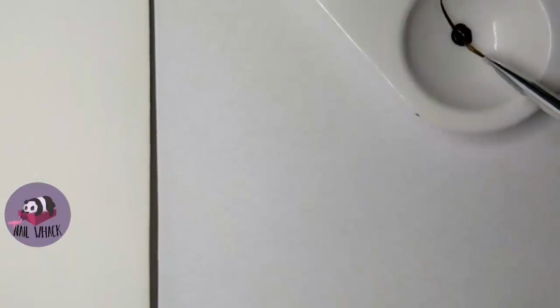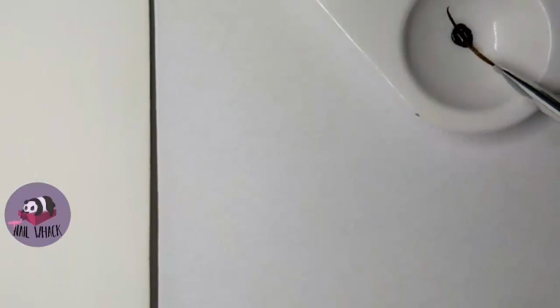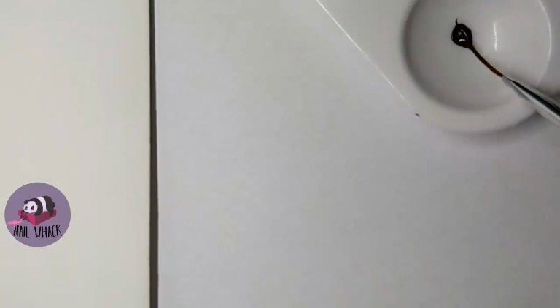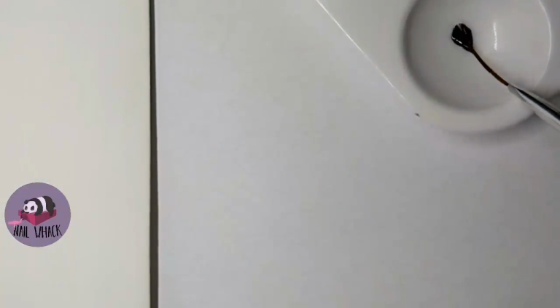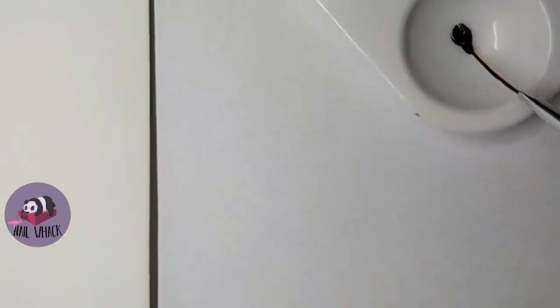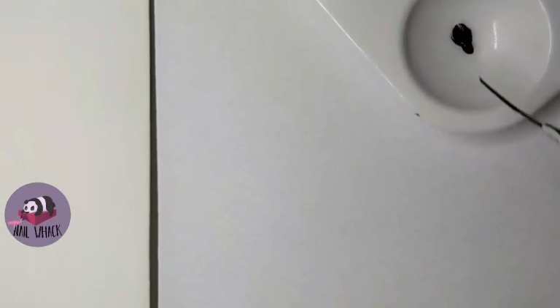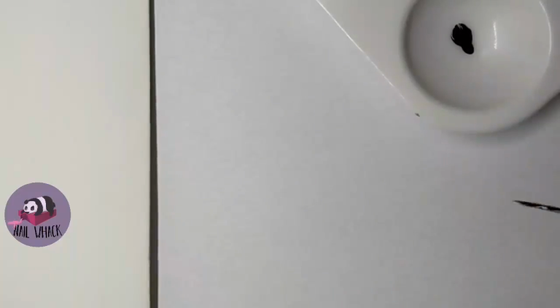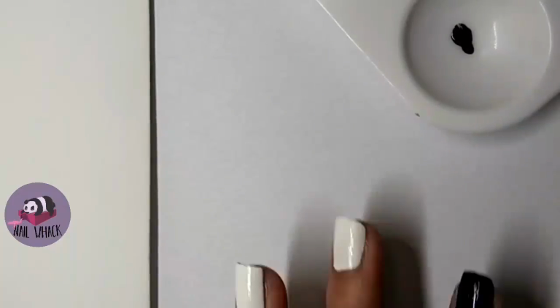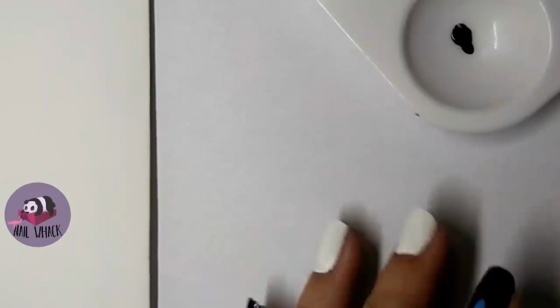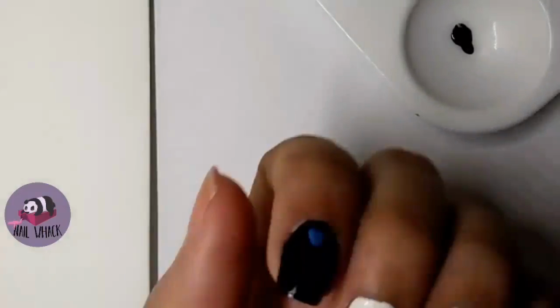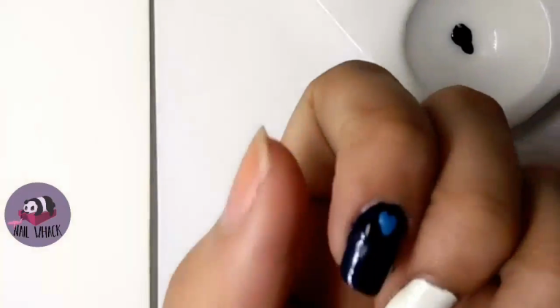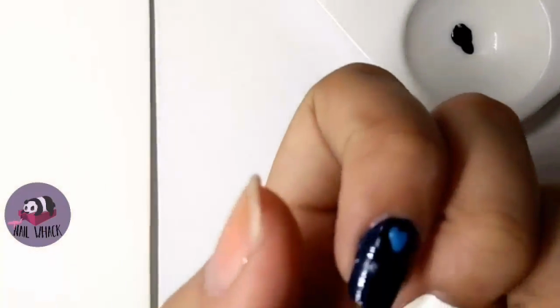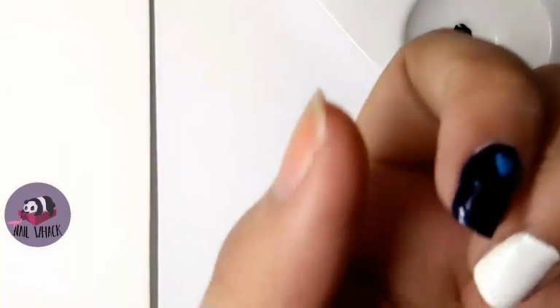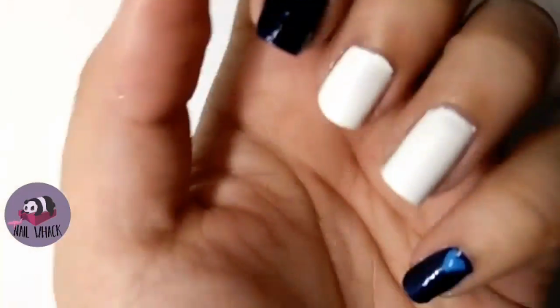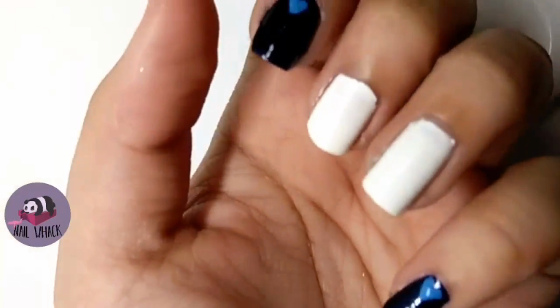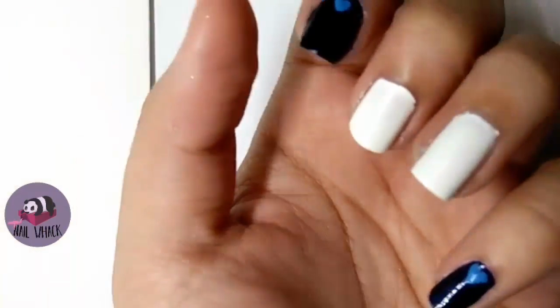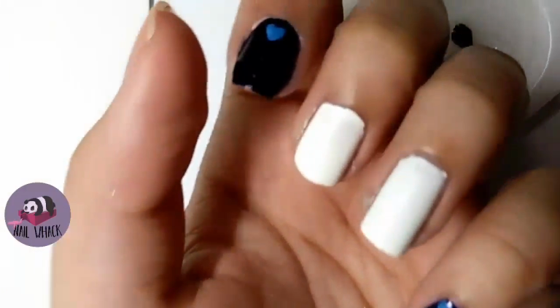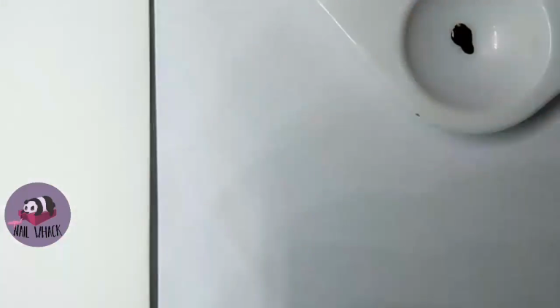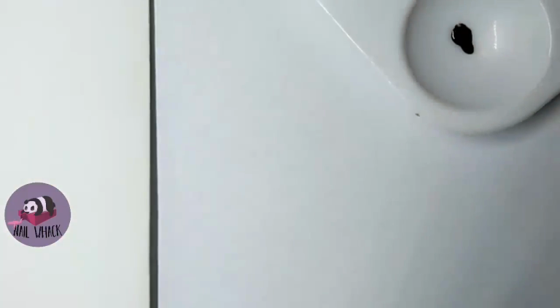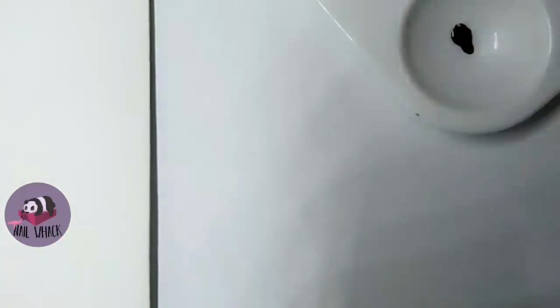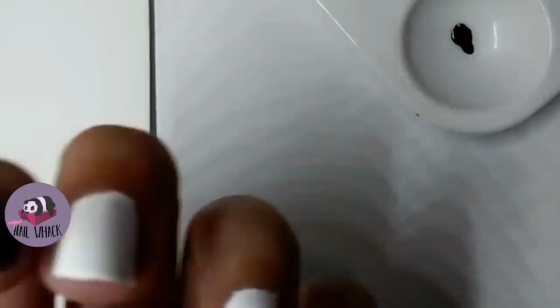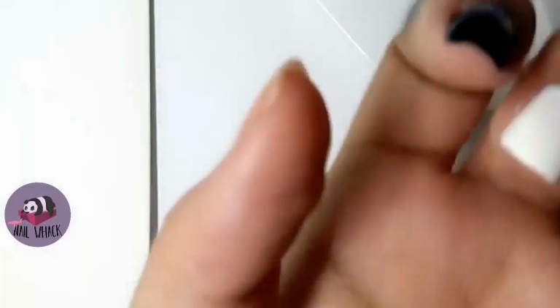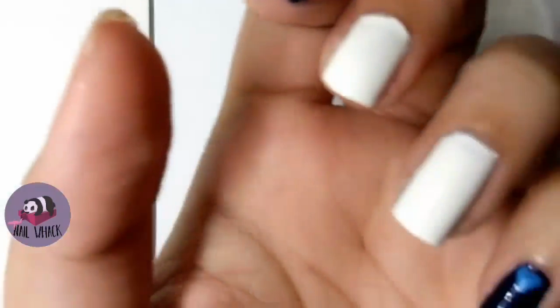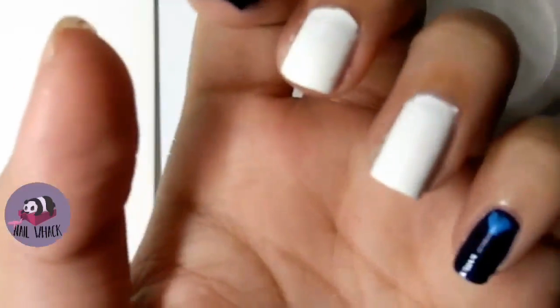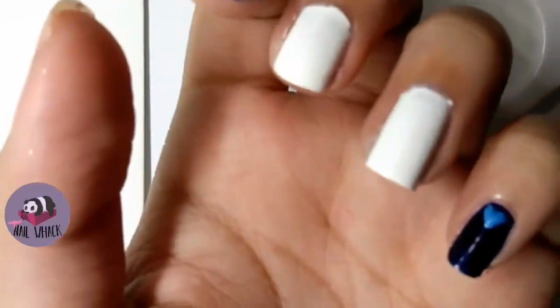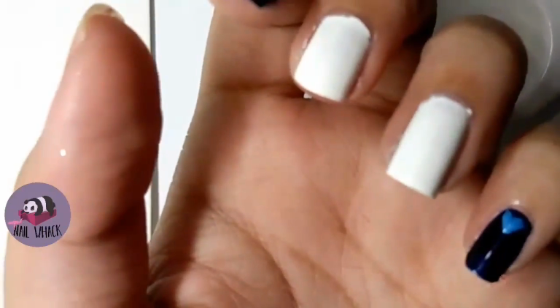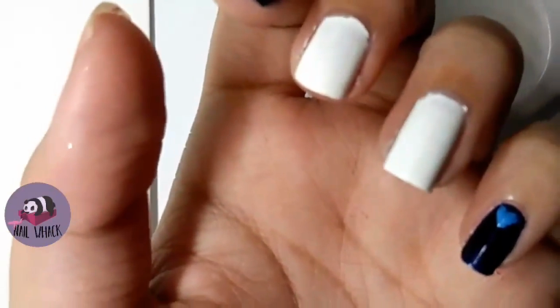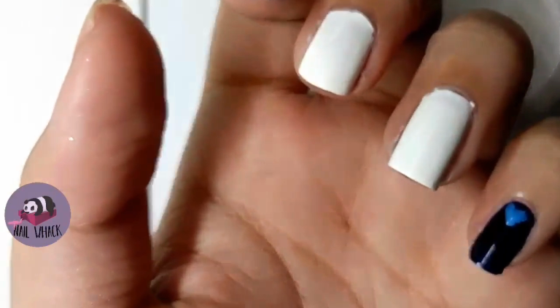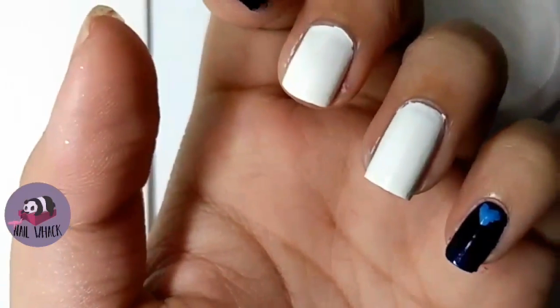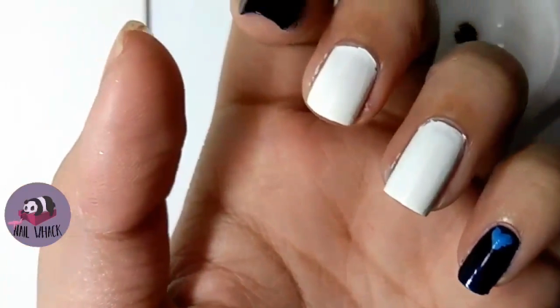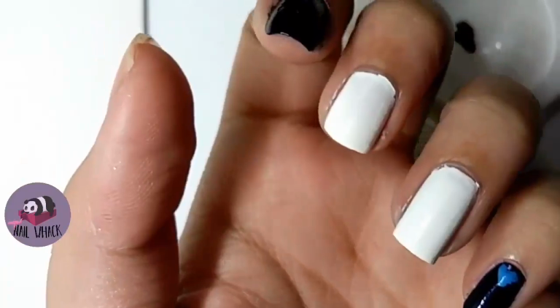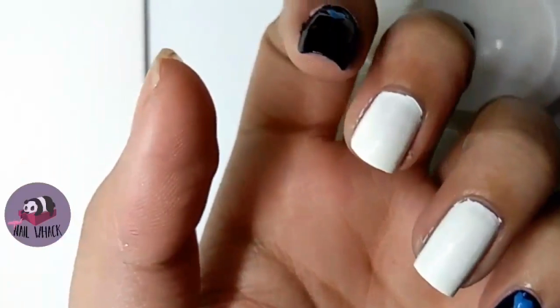This is actually my first time using a striping brush and I love it. I'm going to use it more often now.